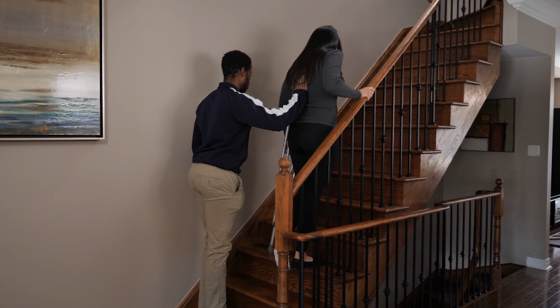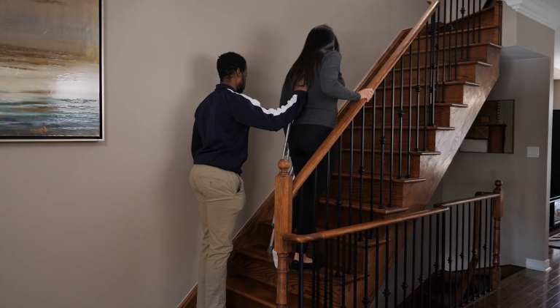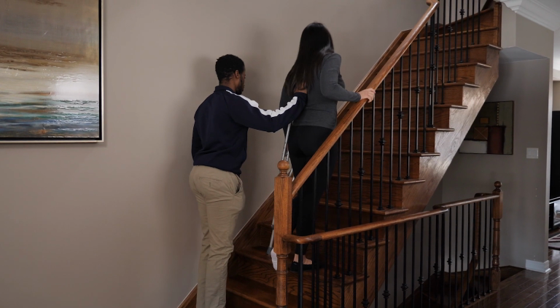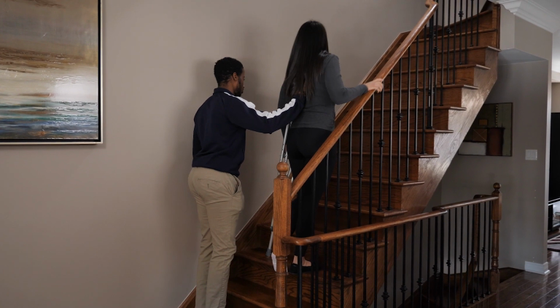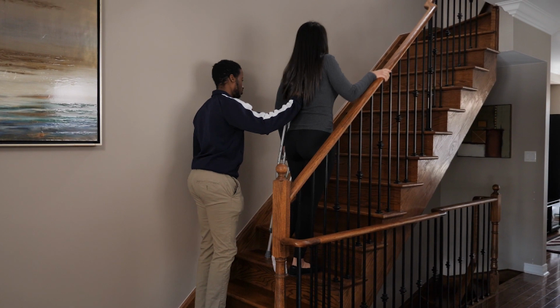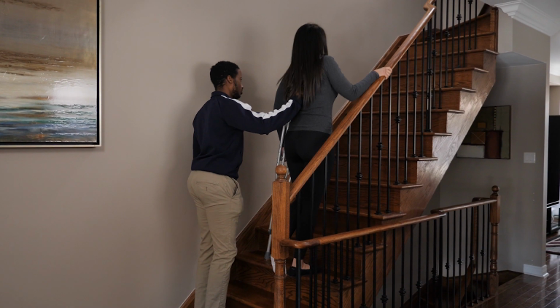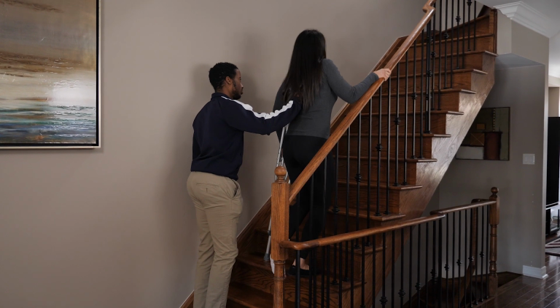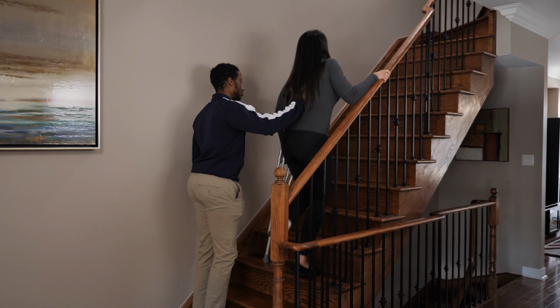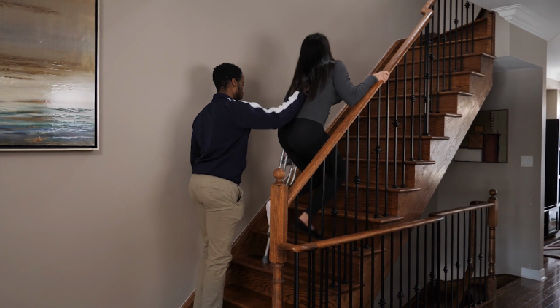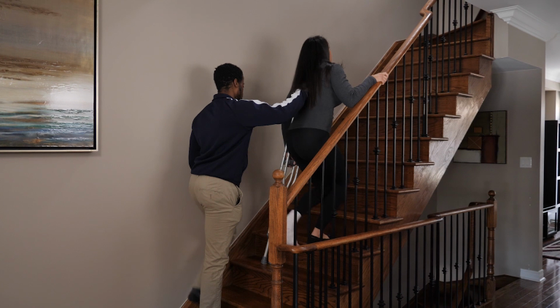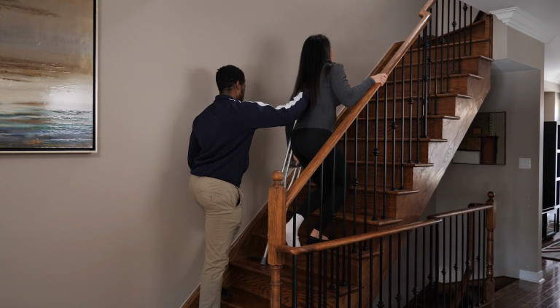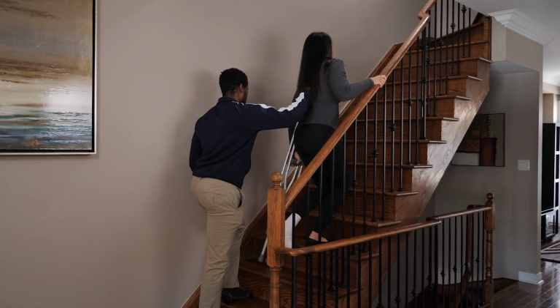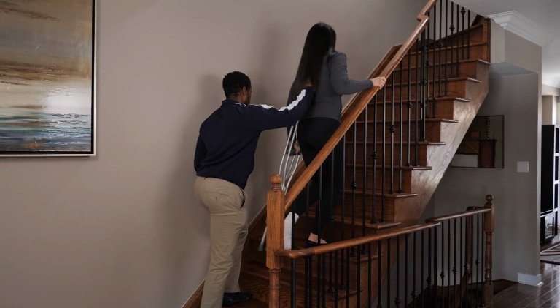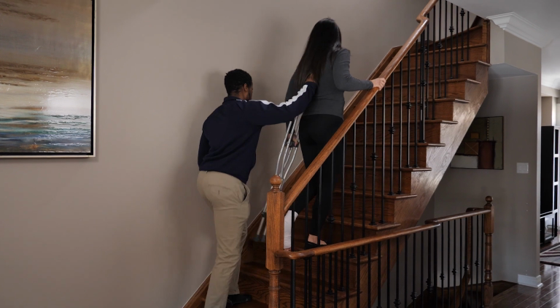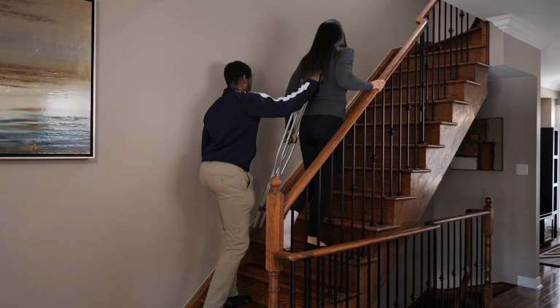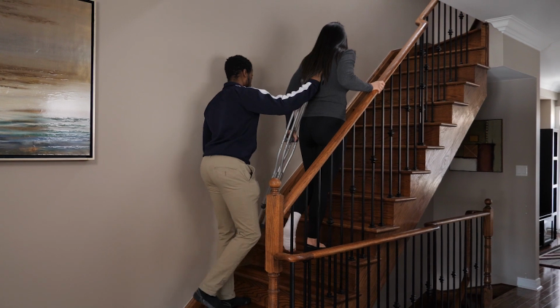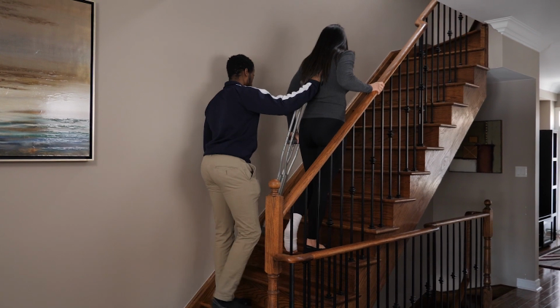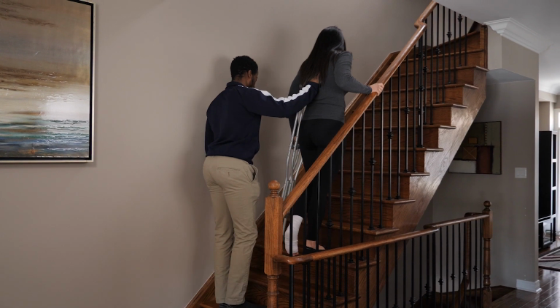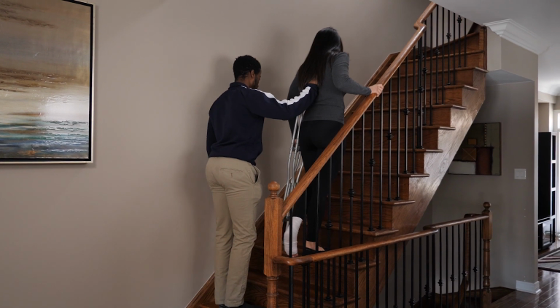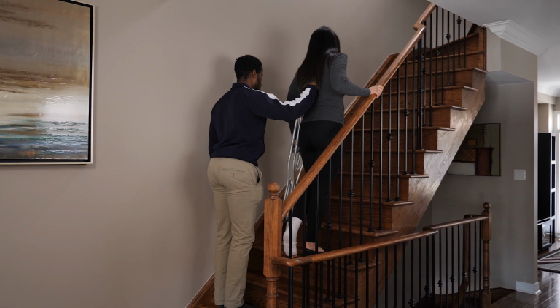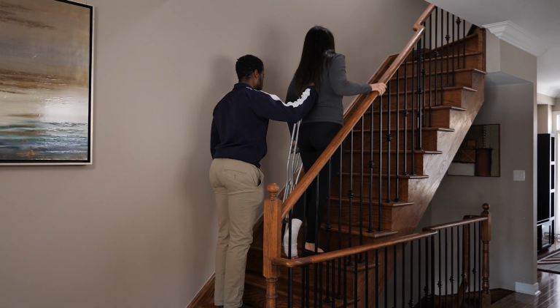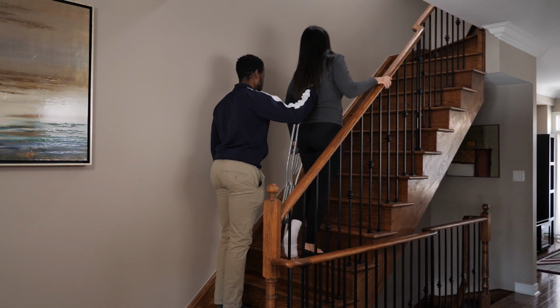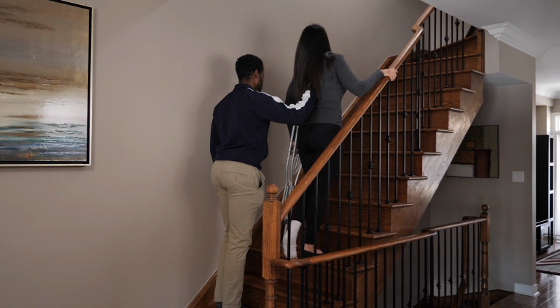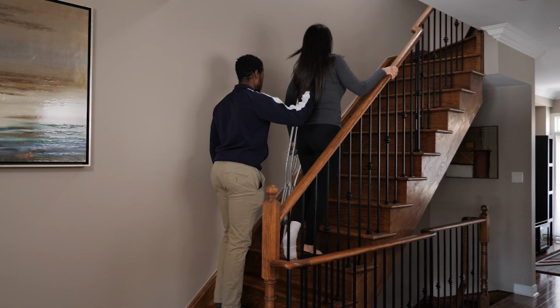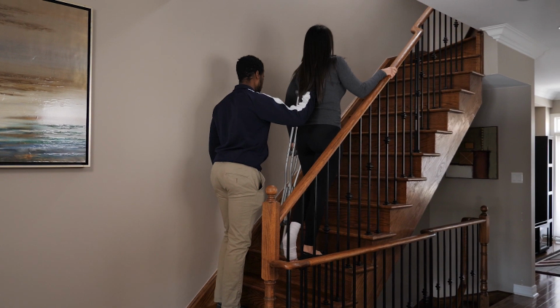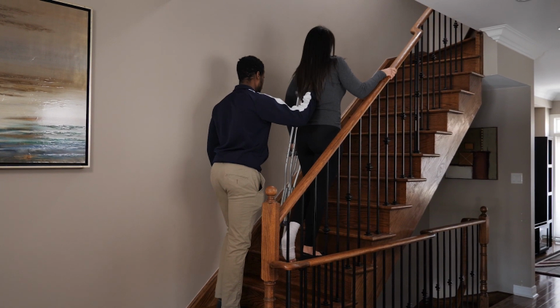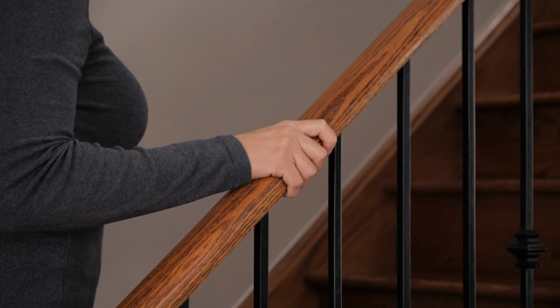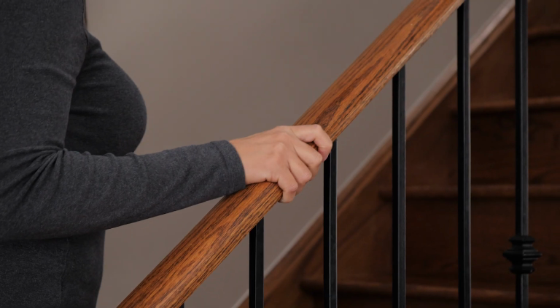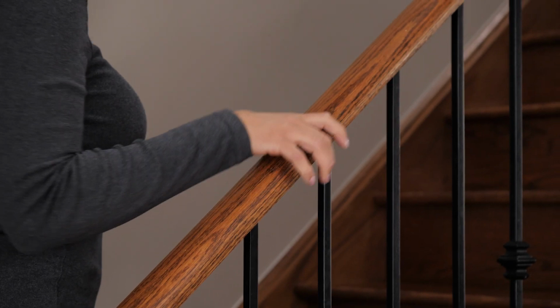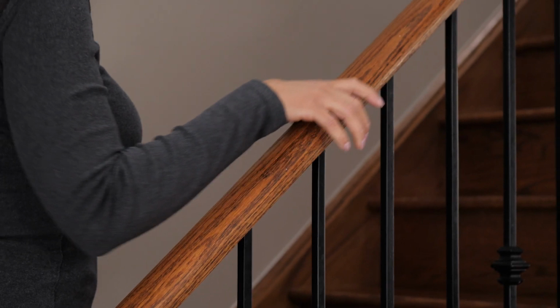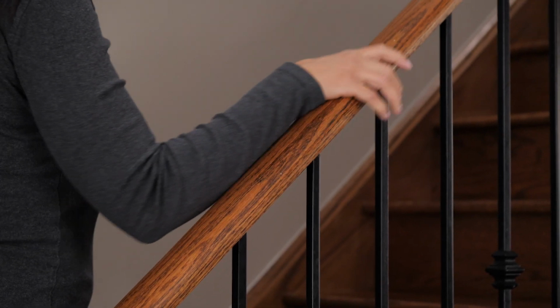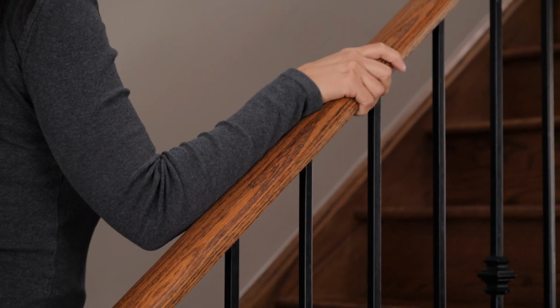You can stand behind them so they feel more secure, but they'll need to be able to lift themselves up the steps to make it work.